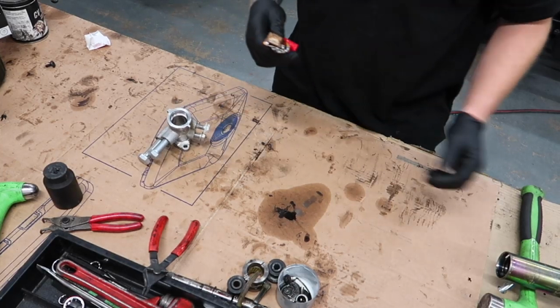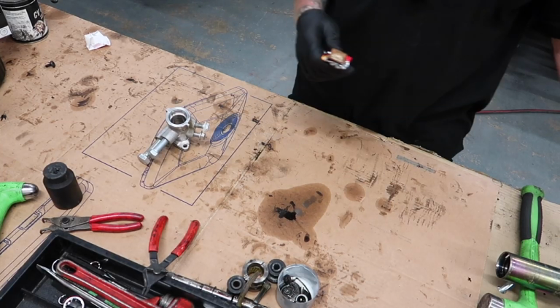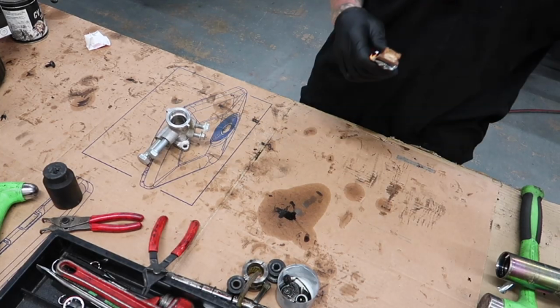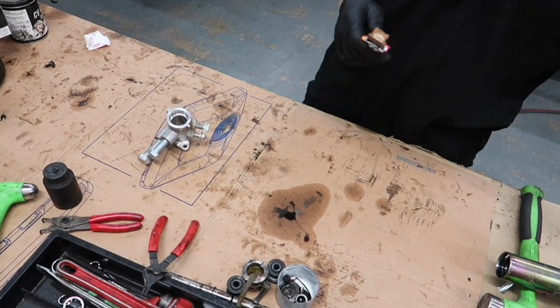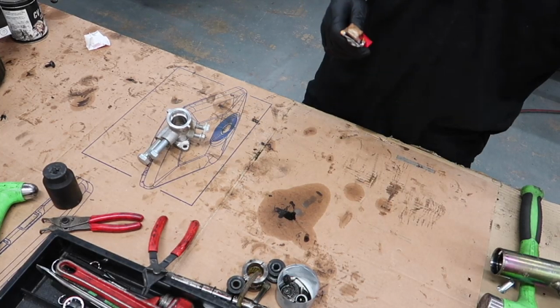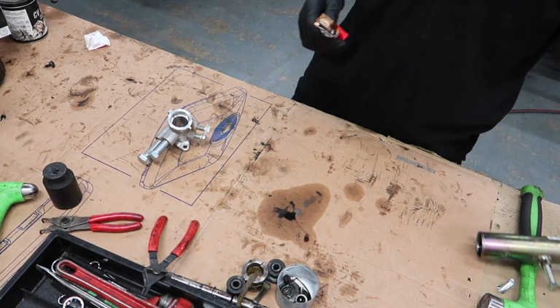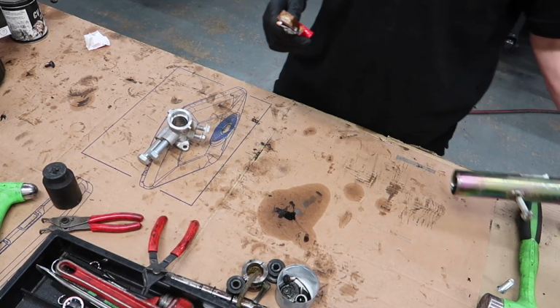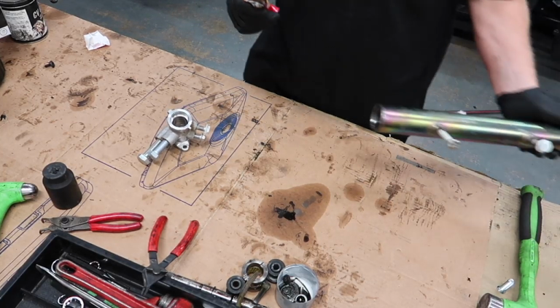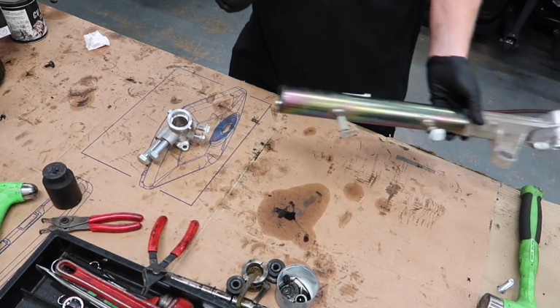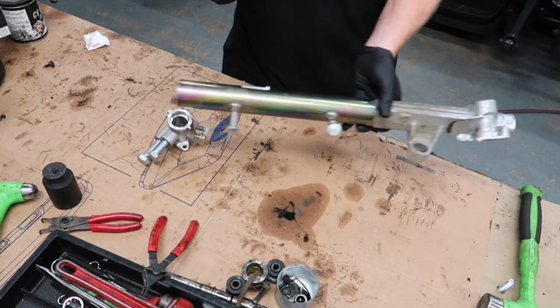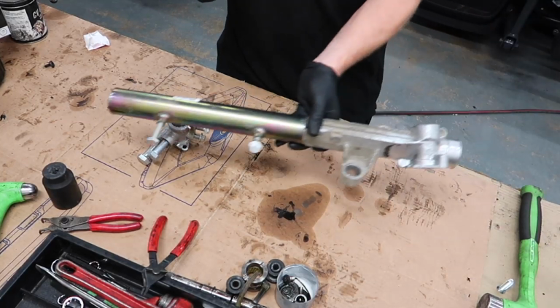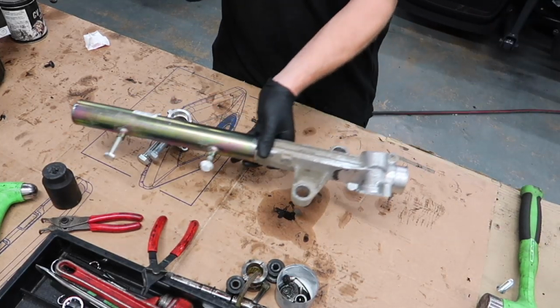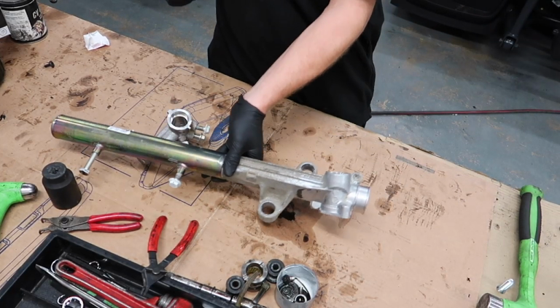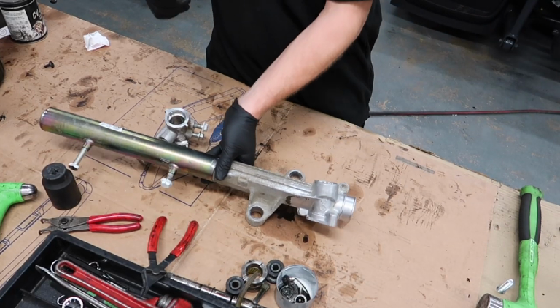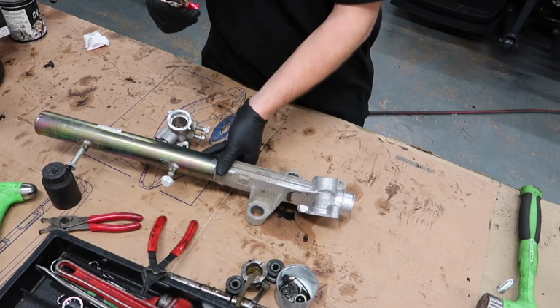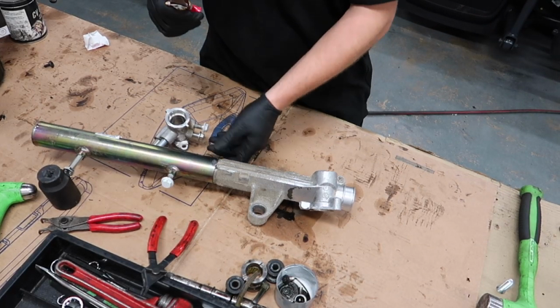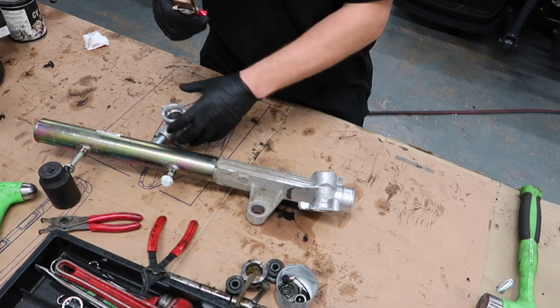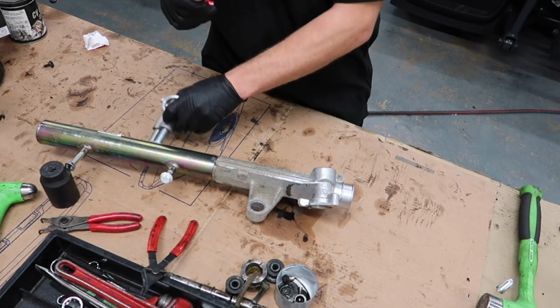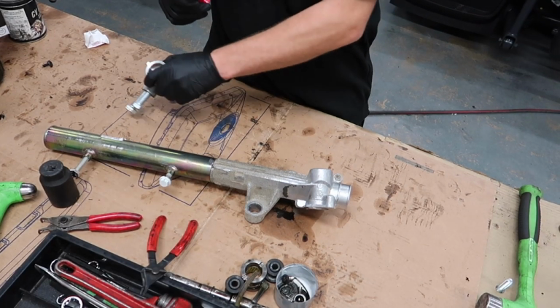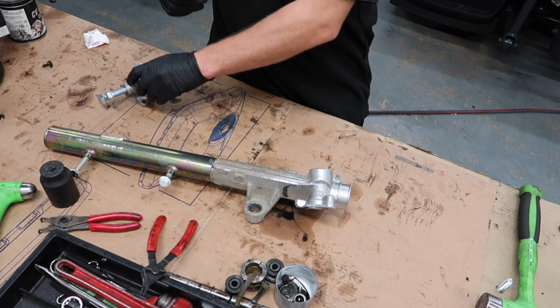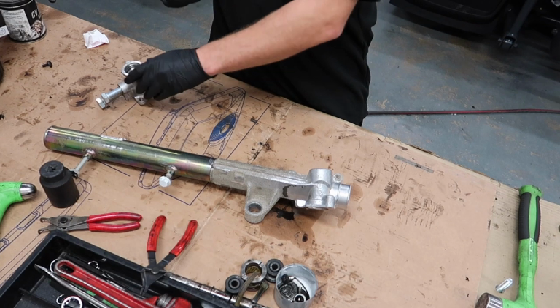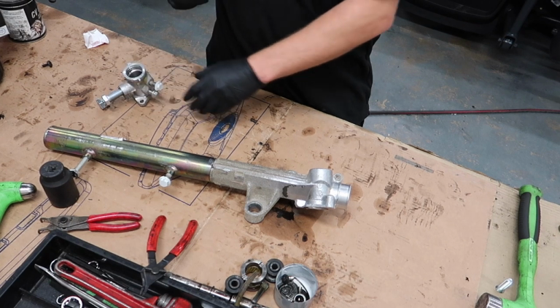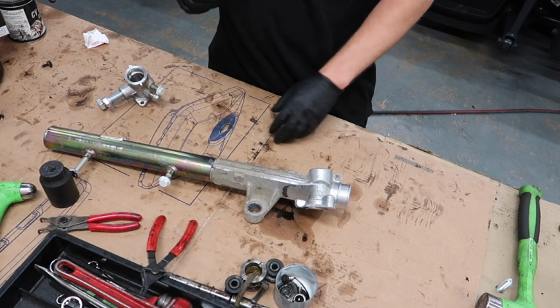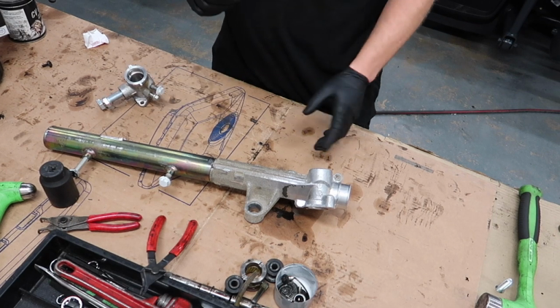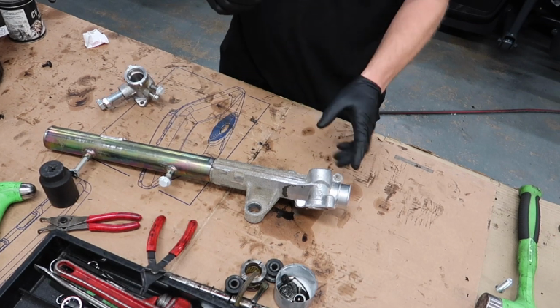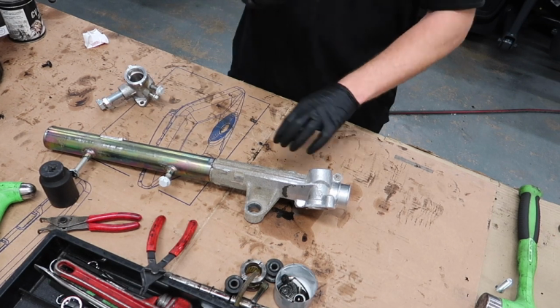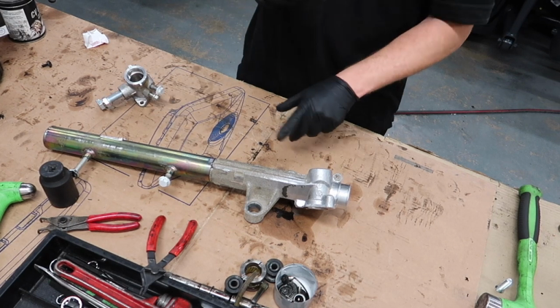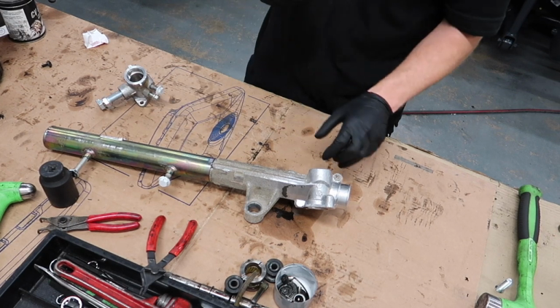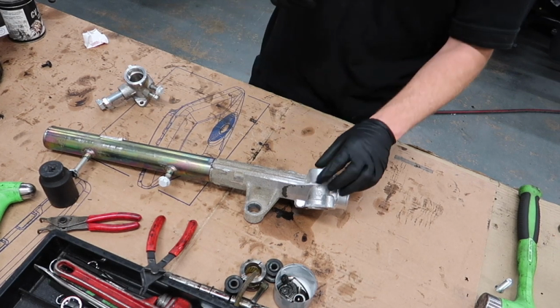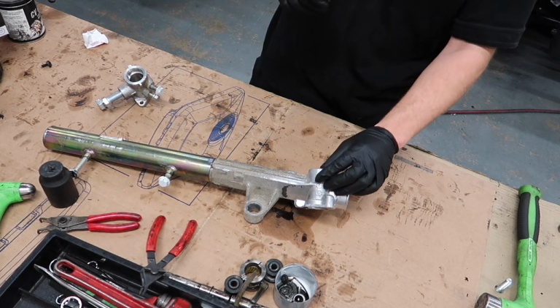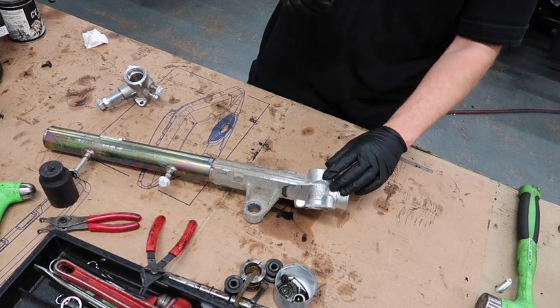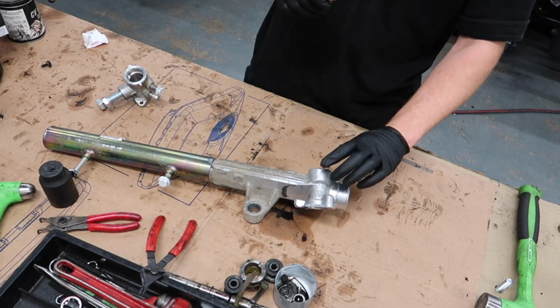I've got all my parts back today from cleaning. I just need to buff them up and spray them.